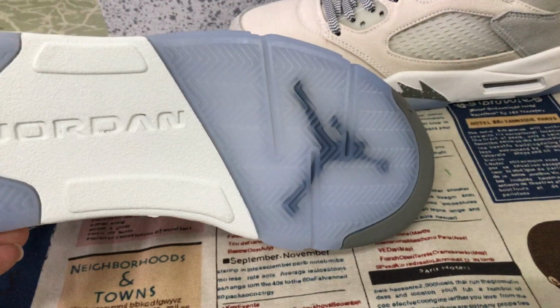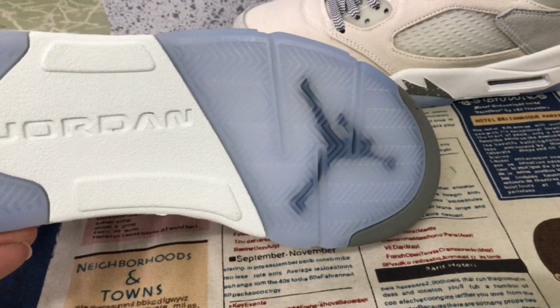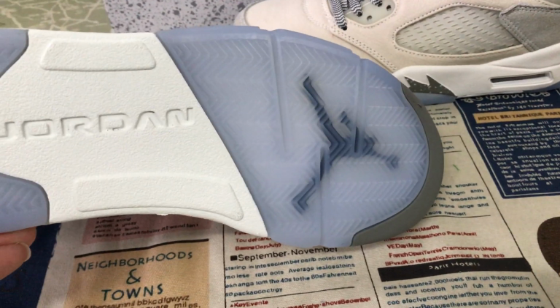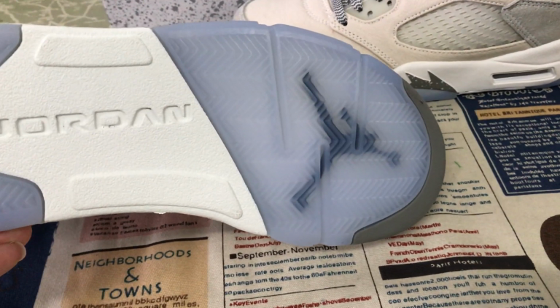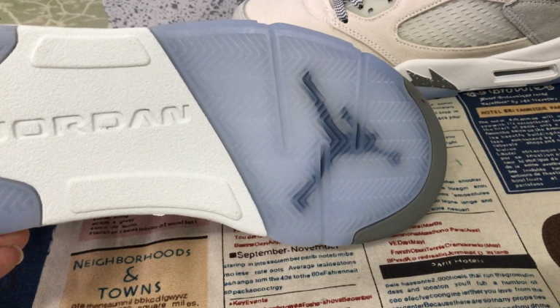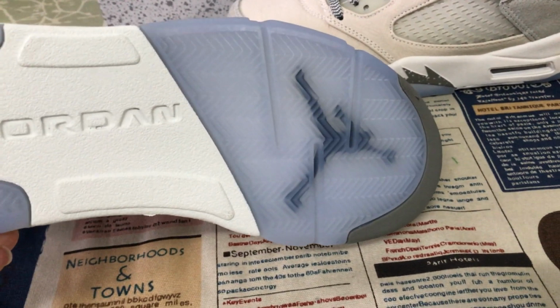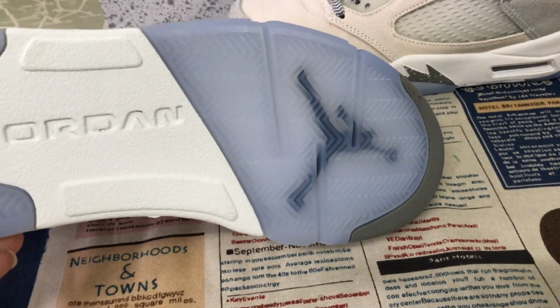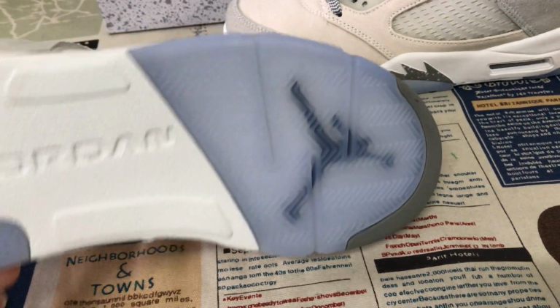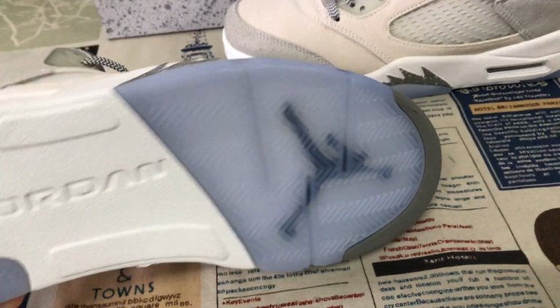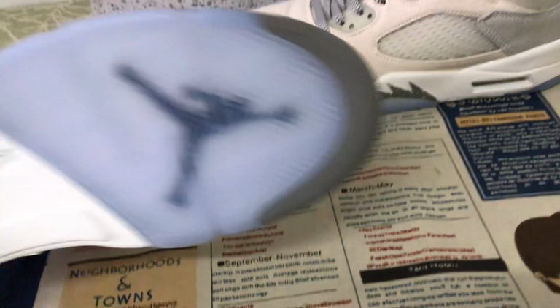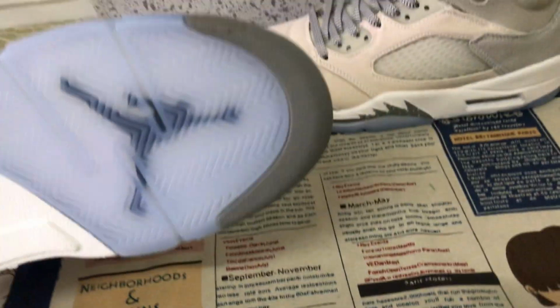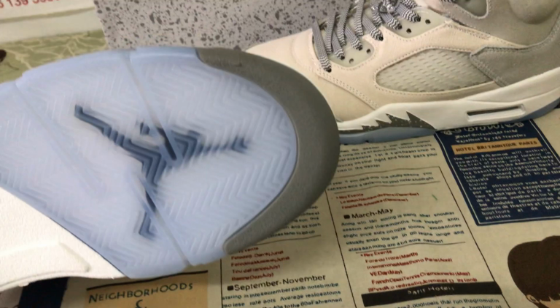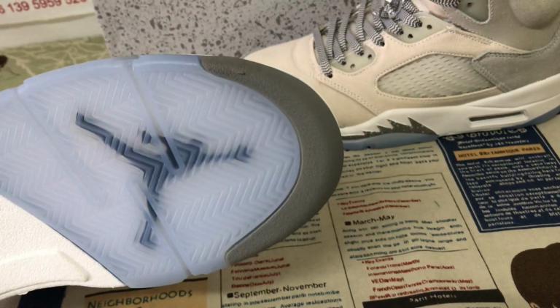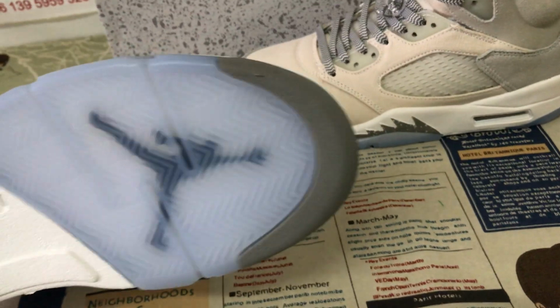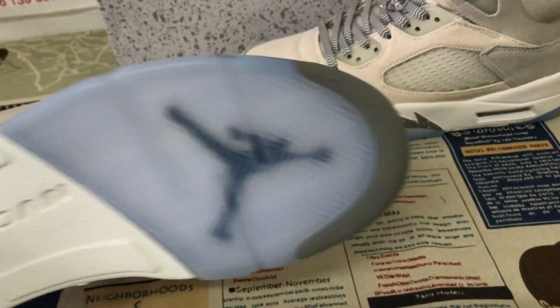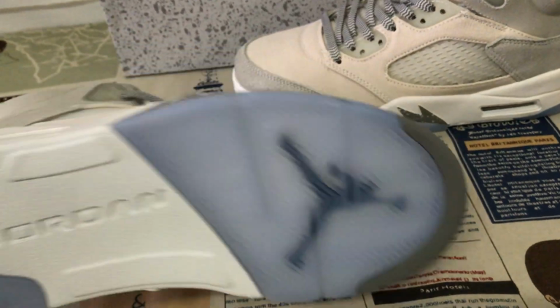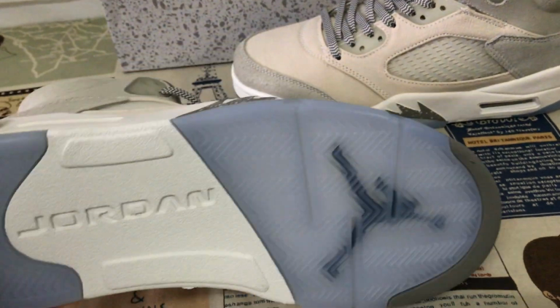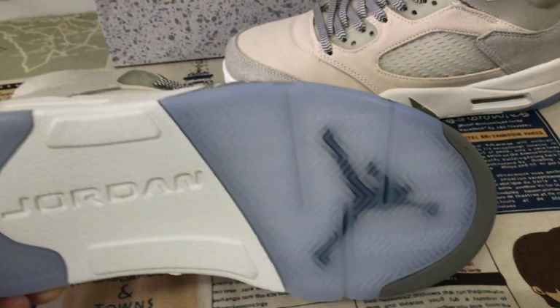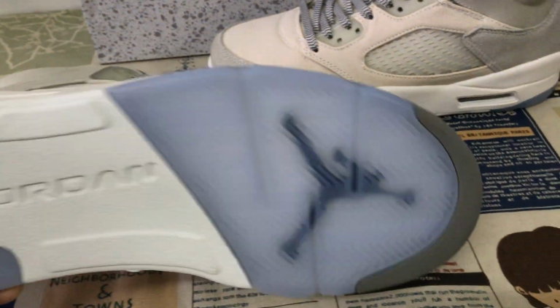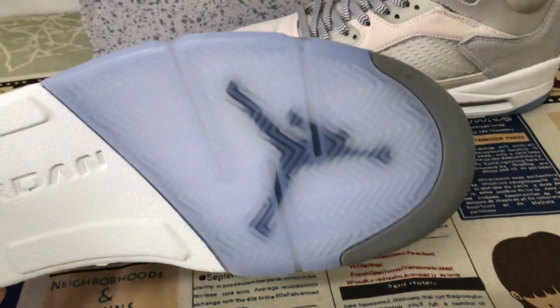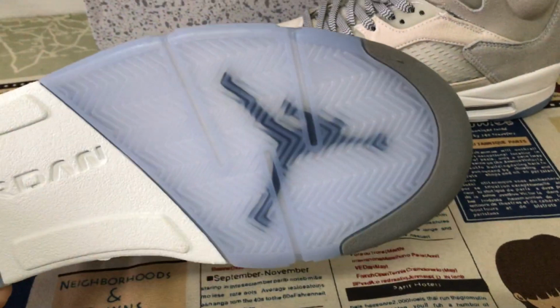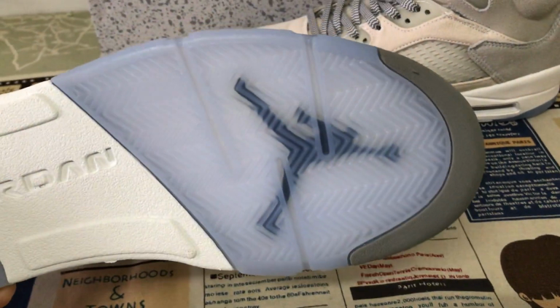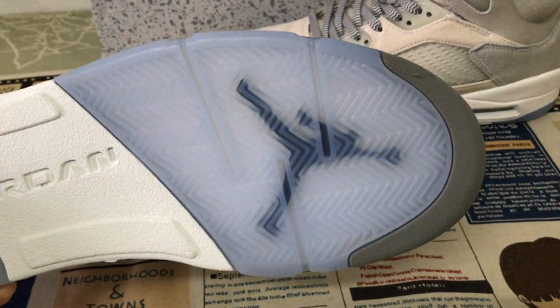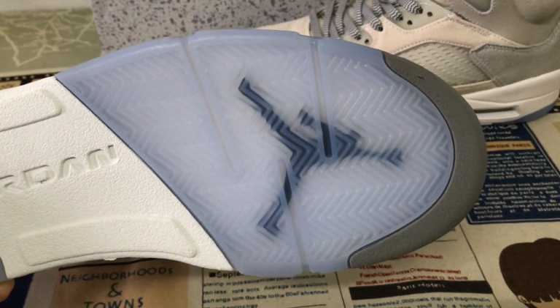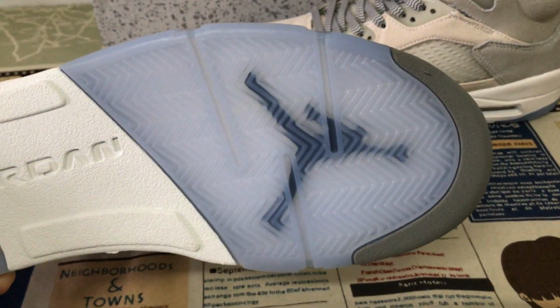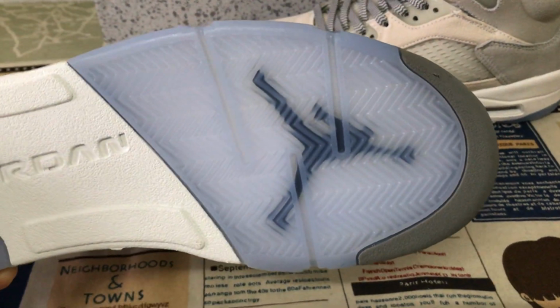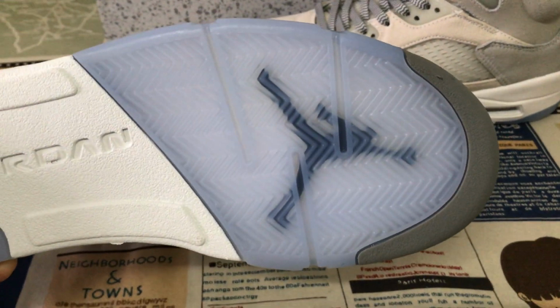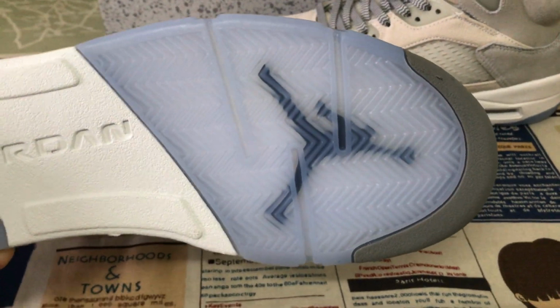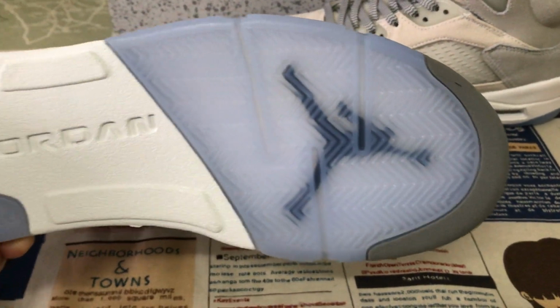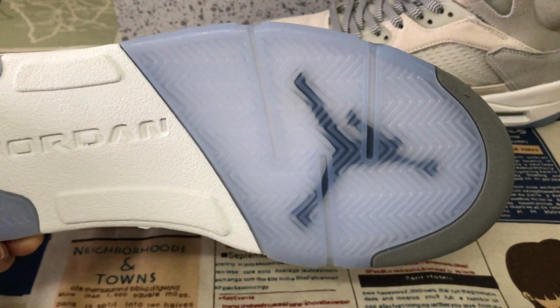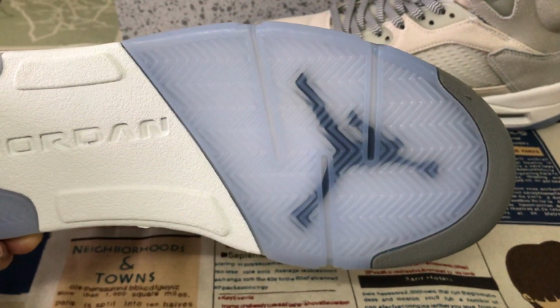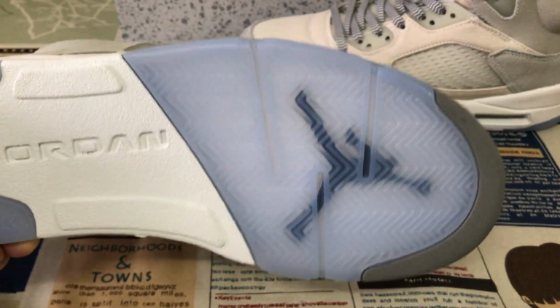The outsole is translucent with gray color rubber and a black Jumpman logo.